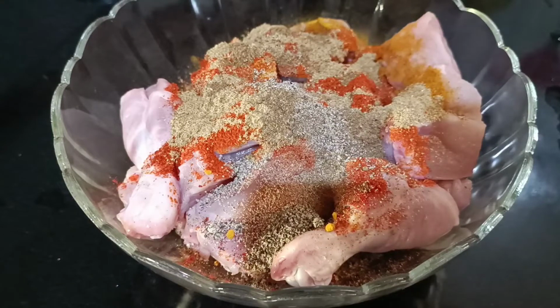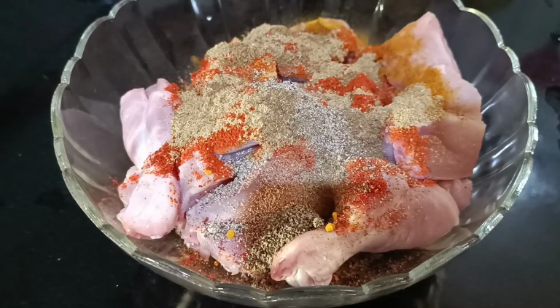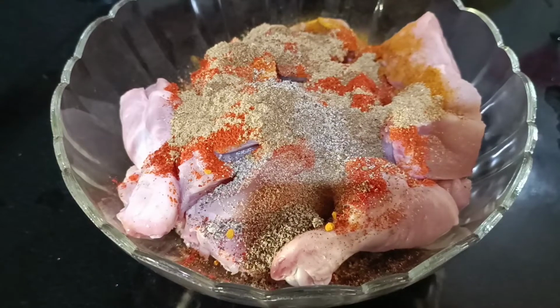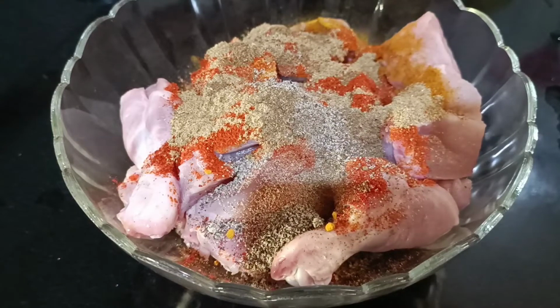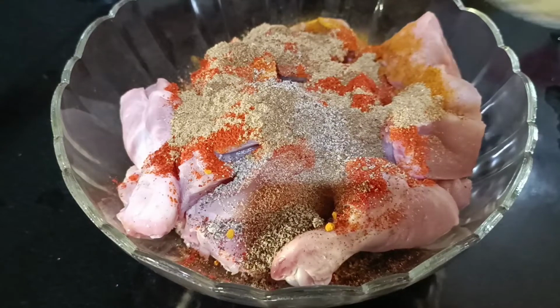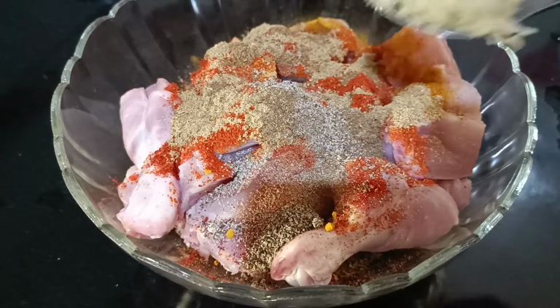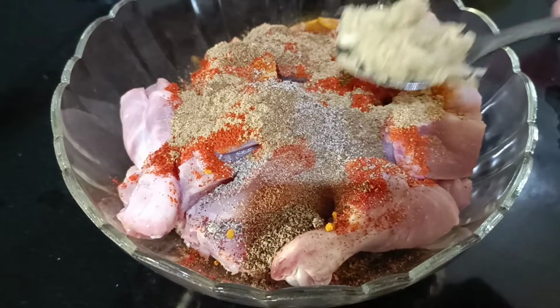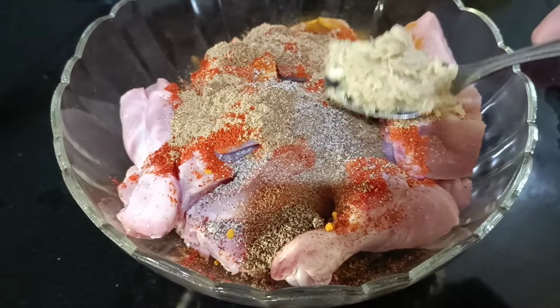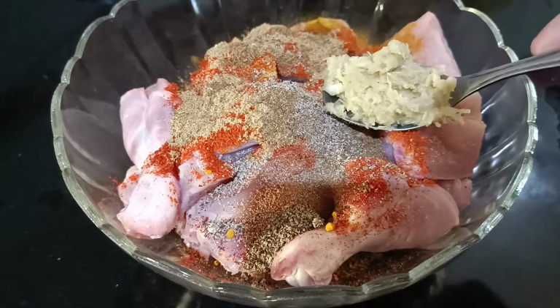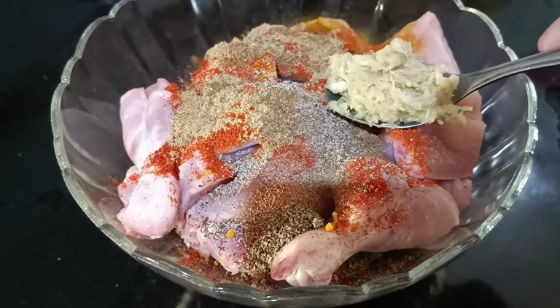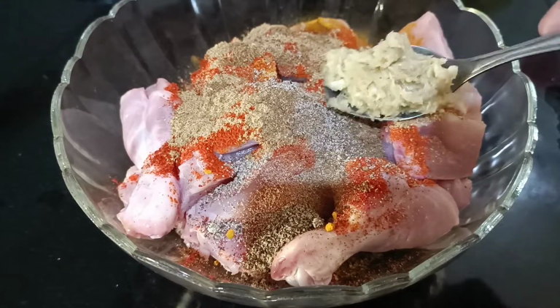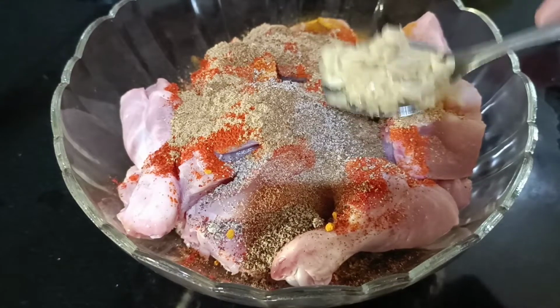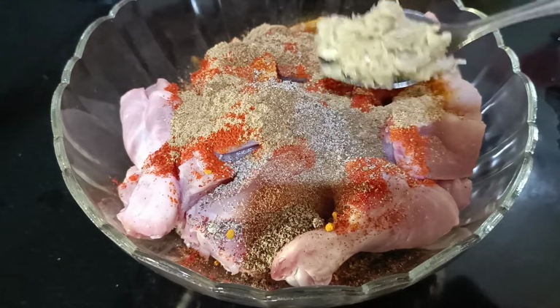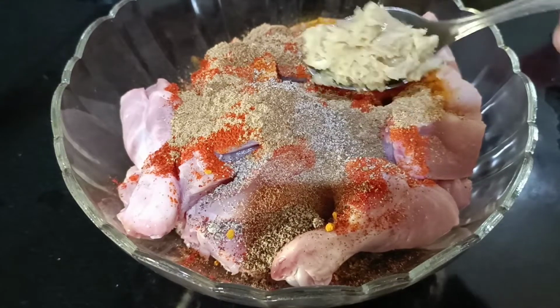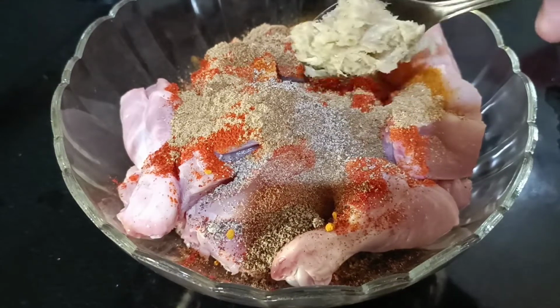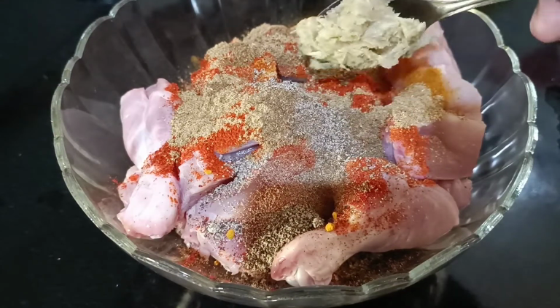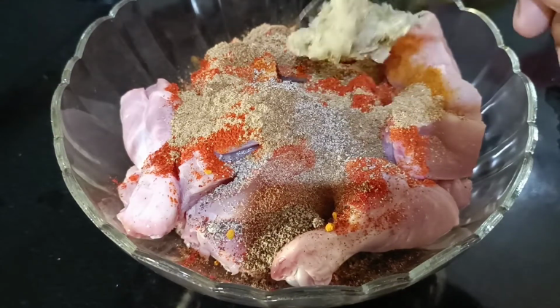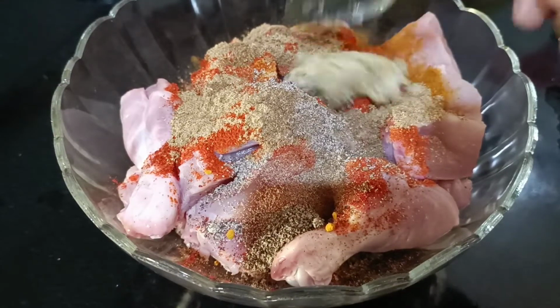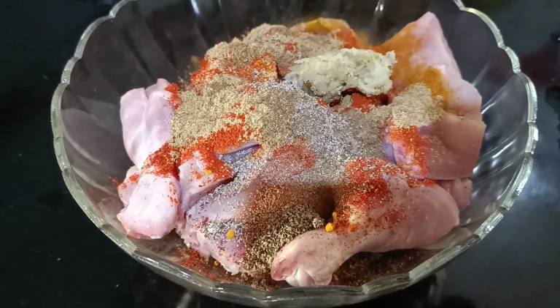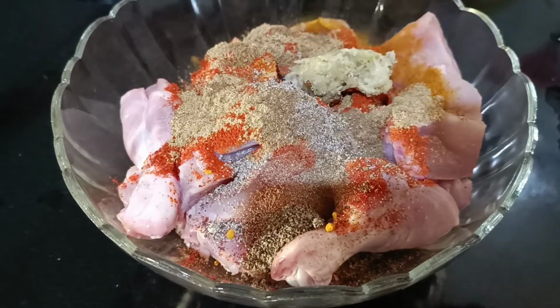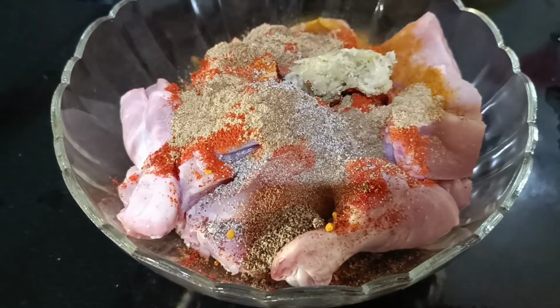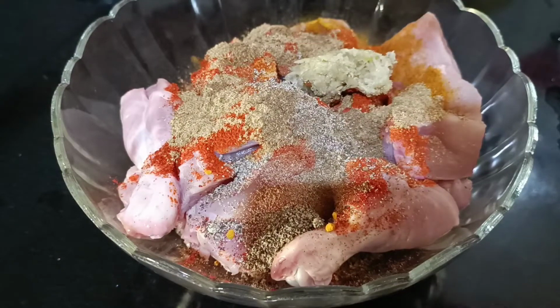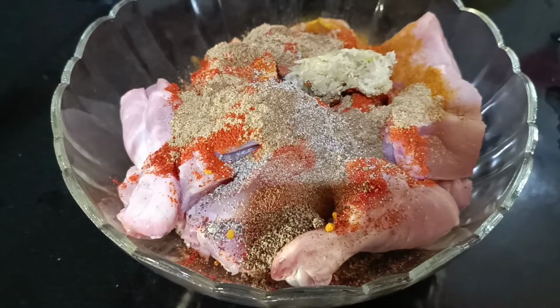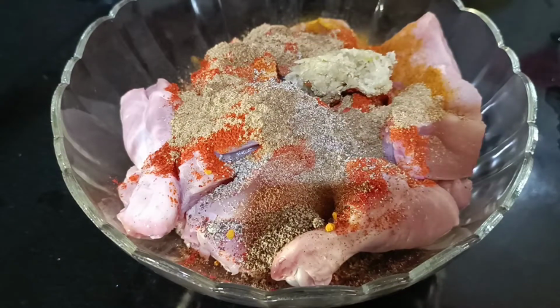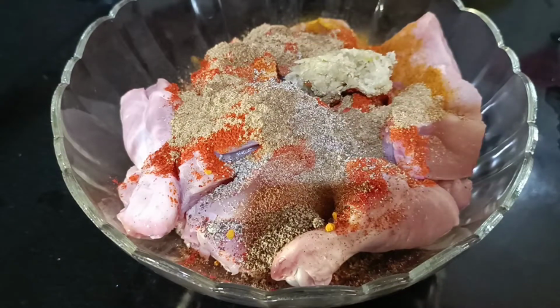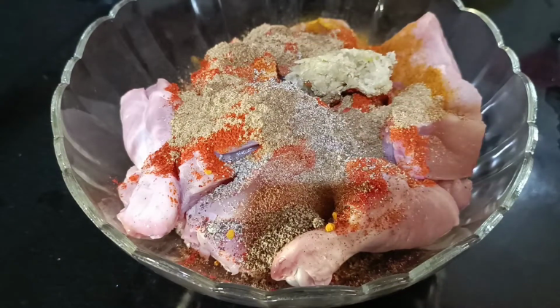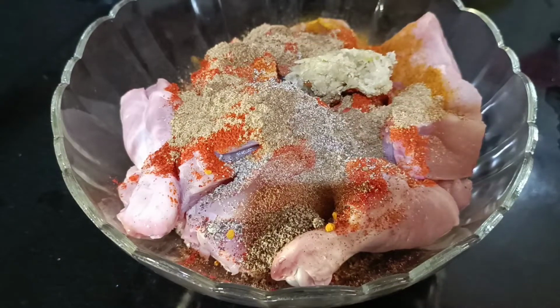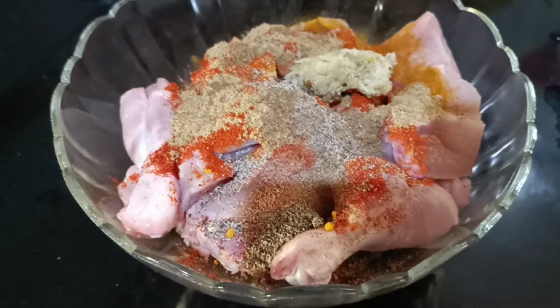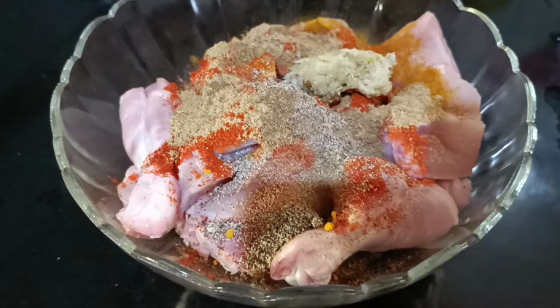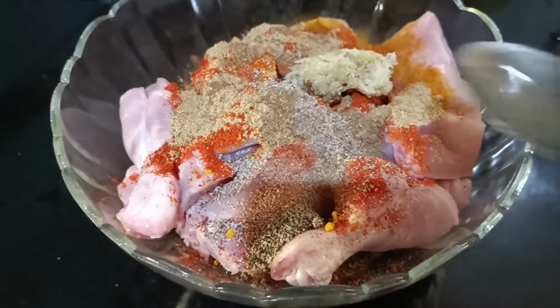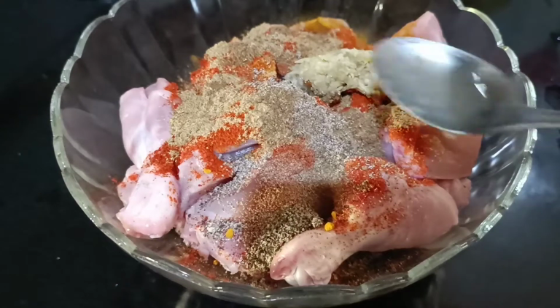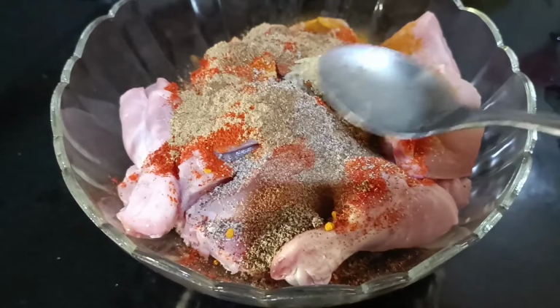1 spoon of sauce. 1 spoon of soy sauce and salt. 1 spoon of soy sauce.